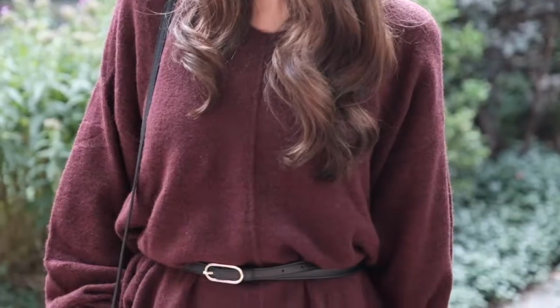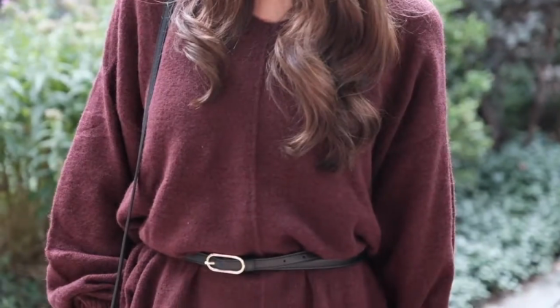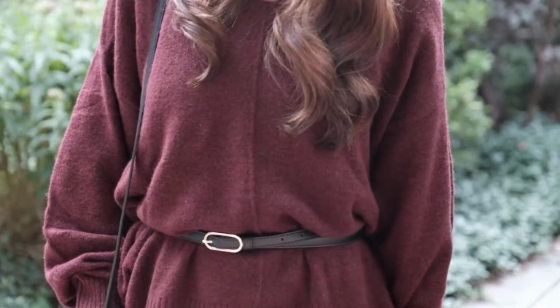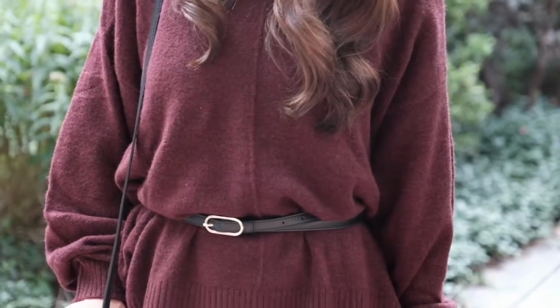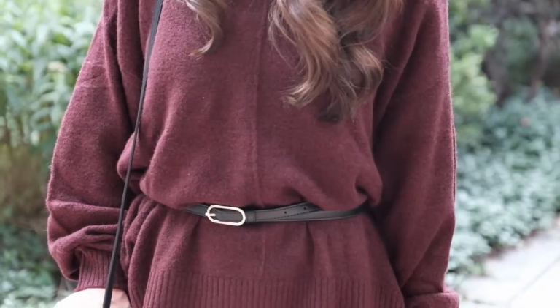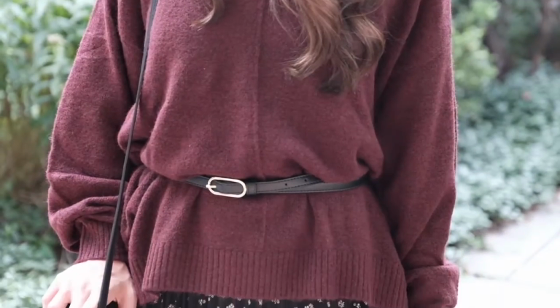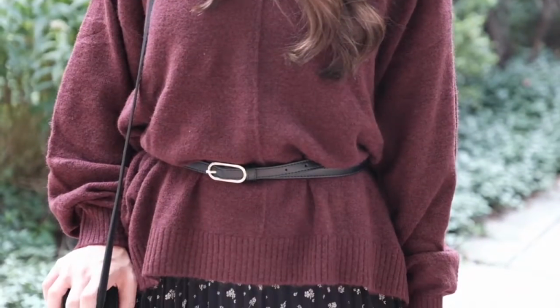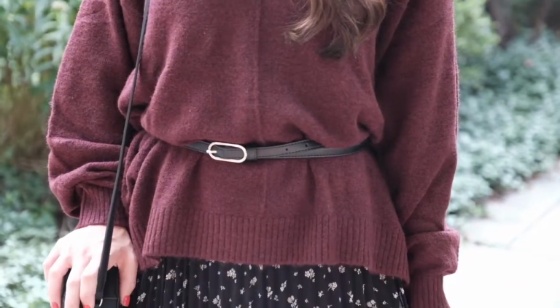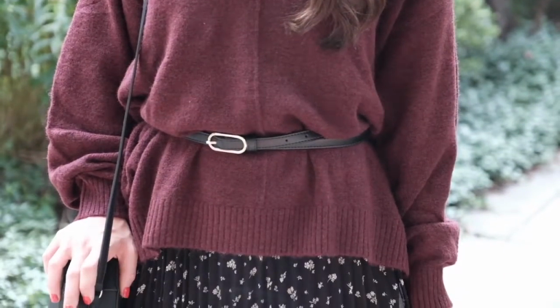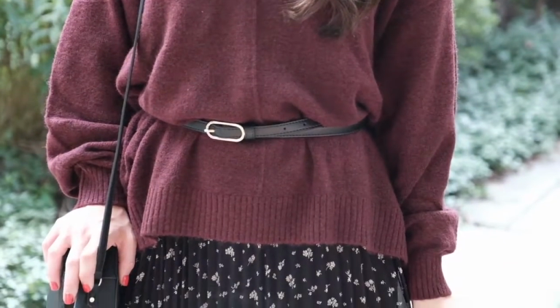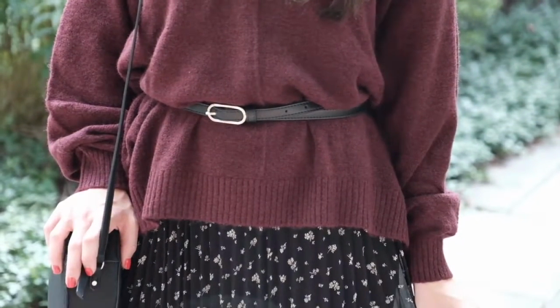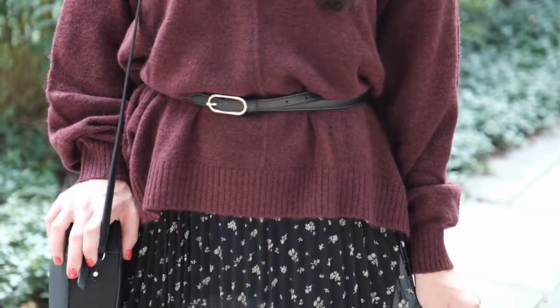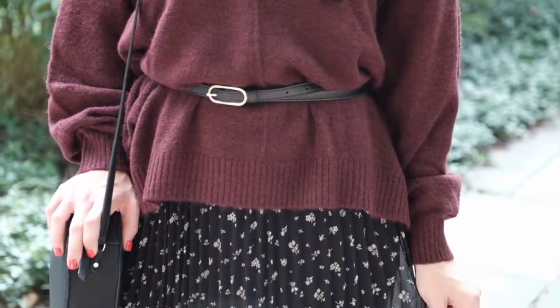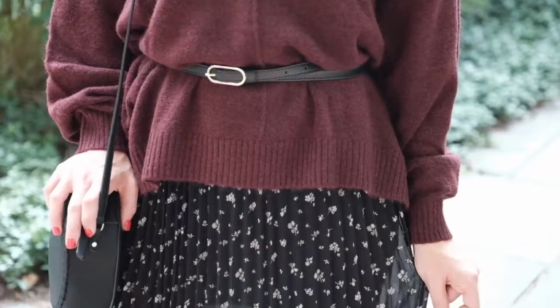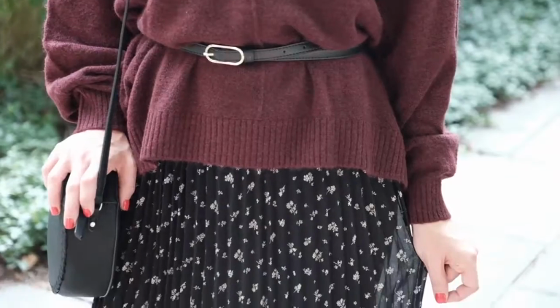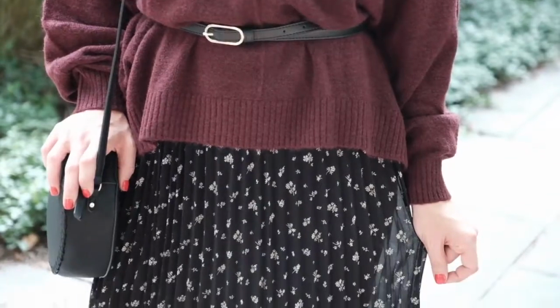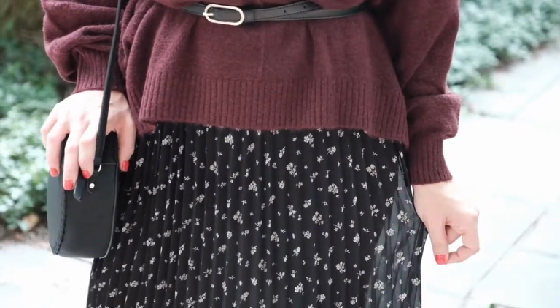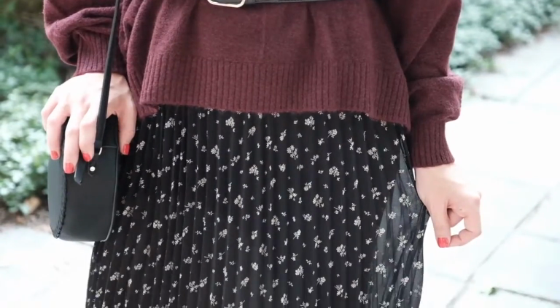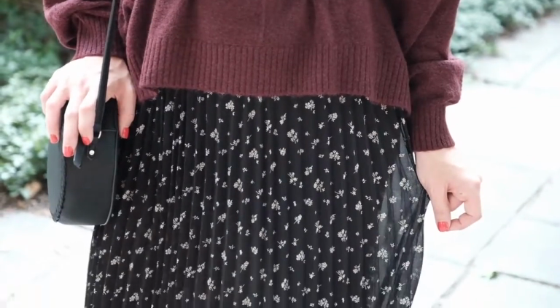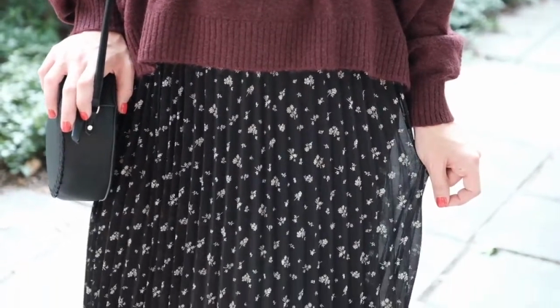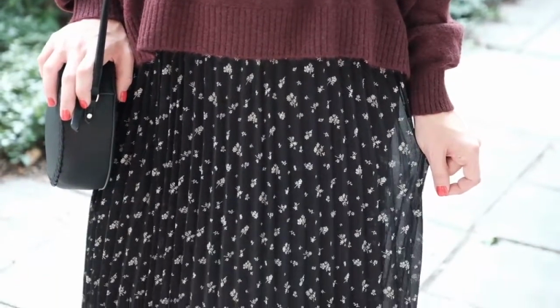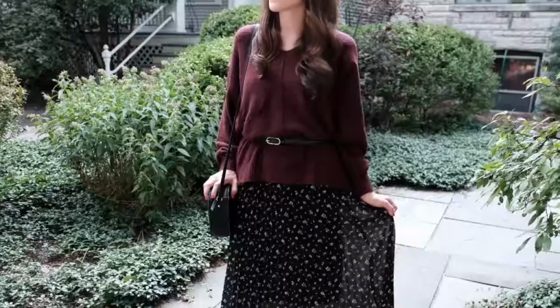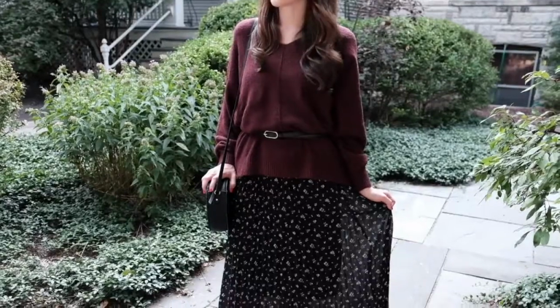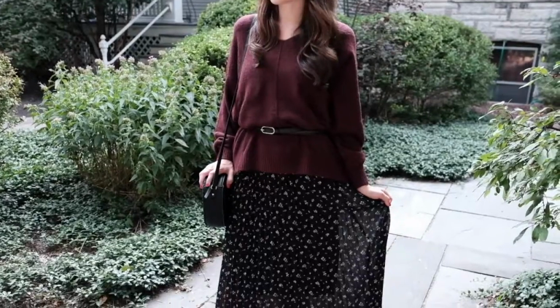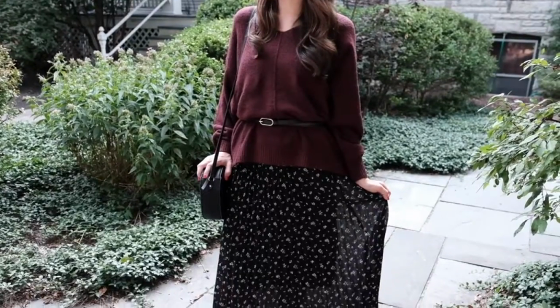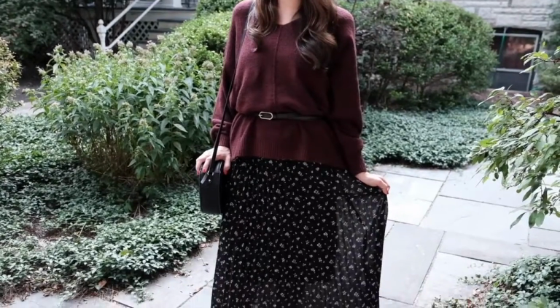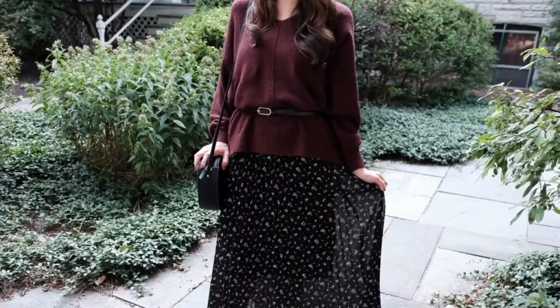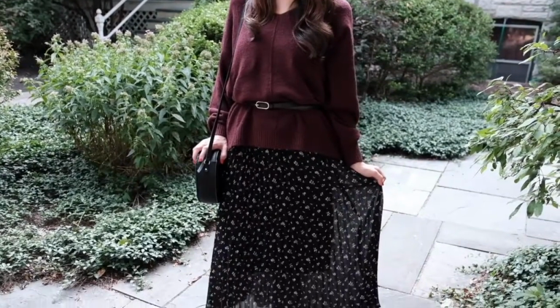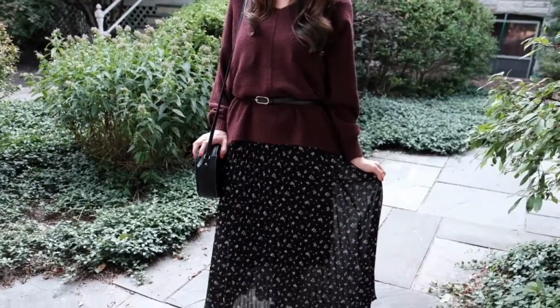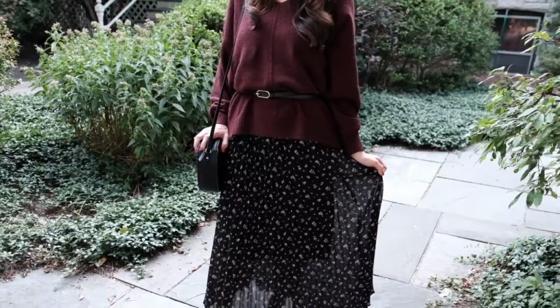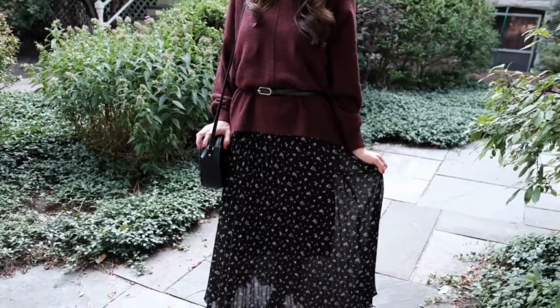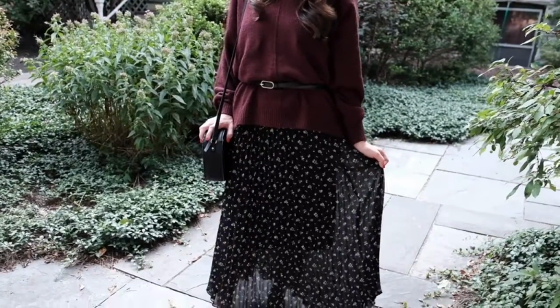Belts have been a huge trend the past few seasons and will continue to be for fall 2018. Style your layers with a belt to help define your waistline.